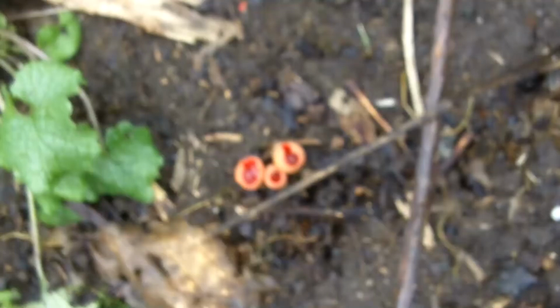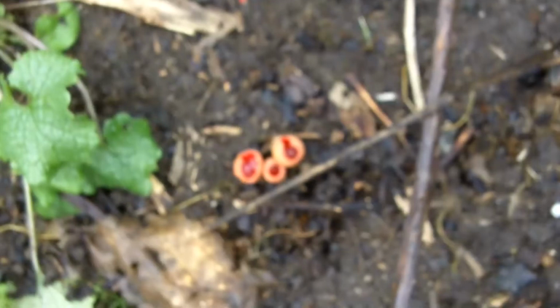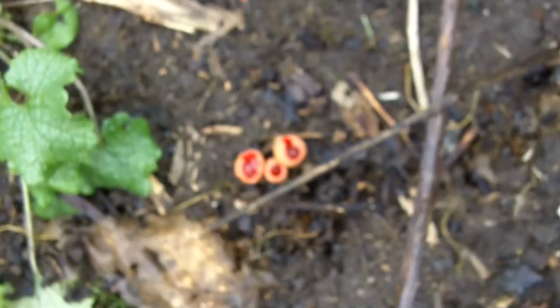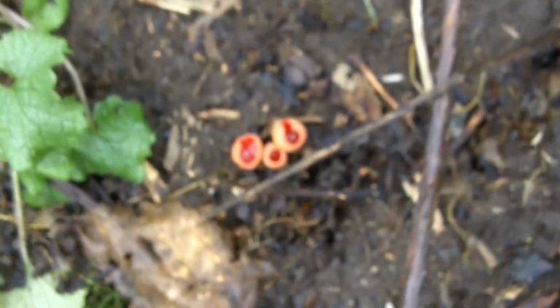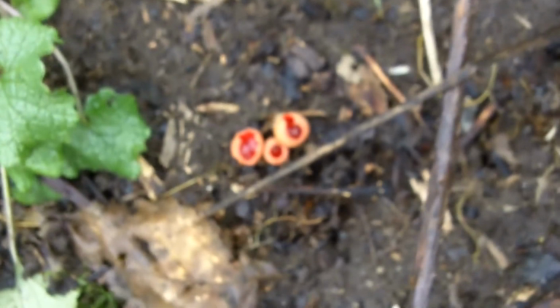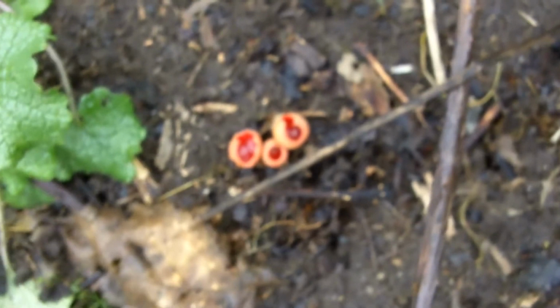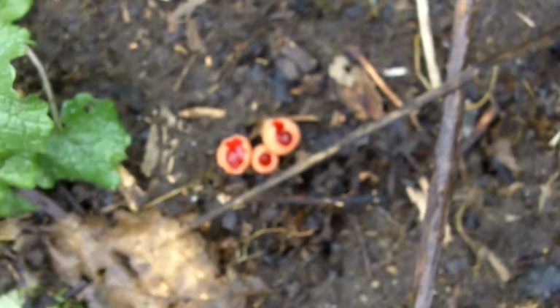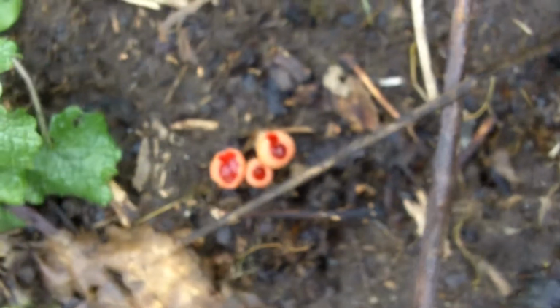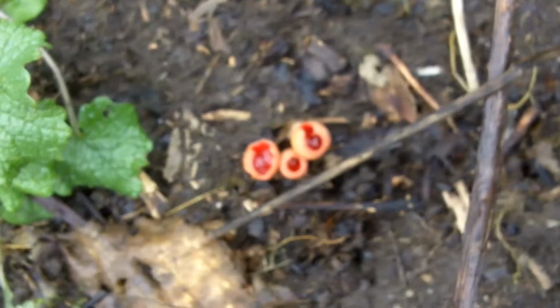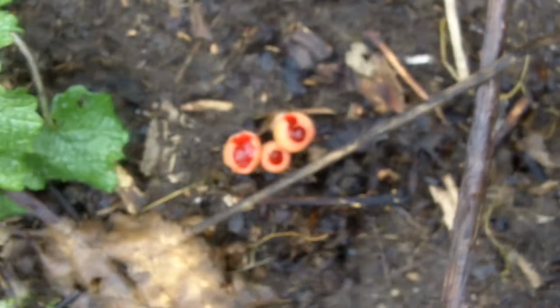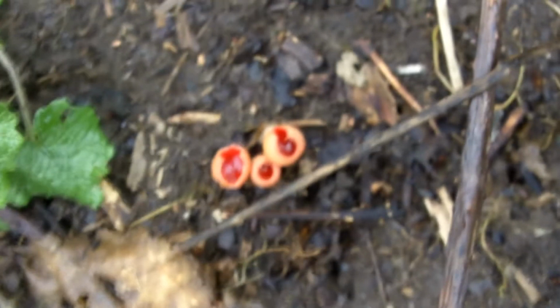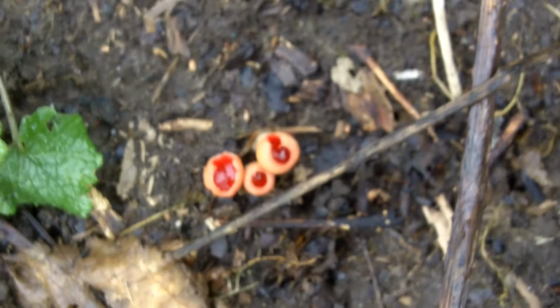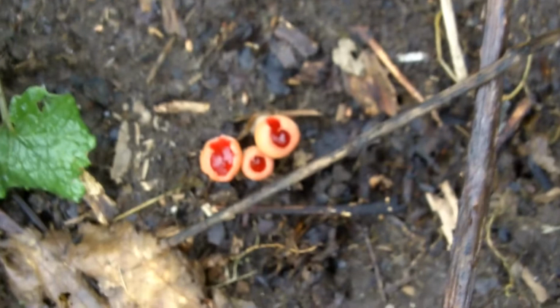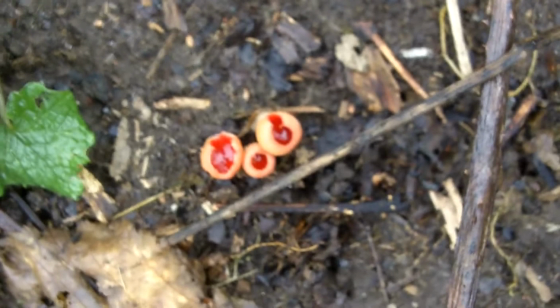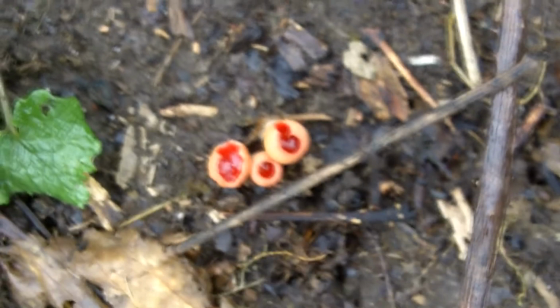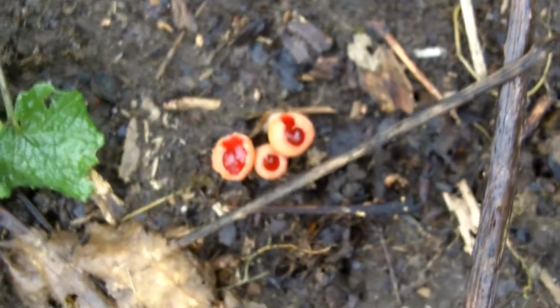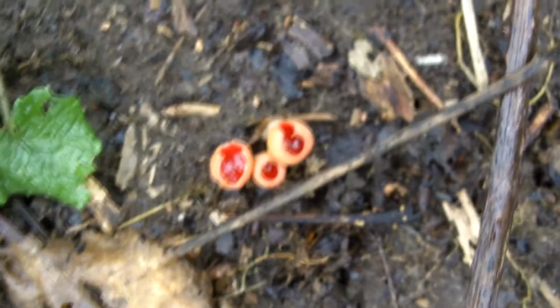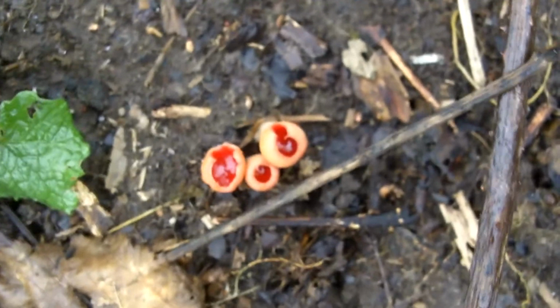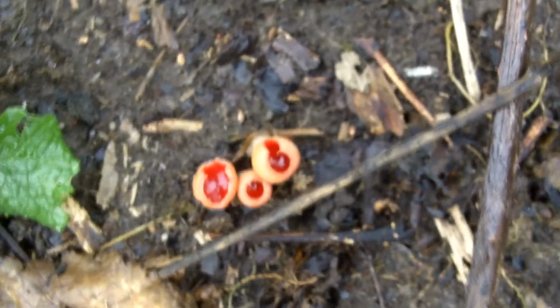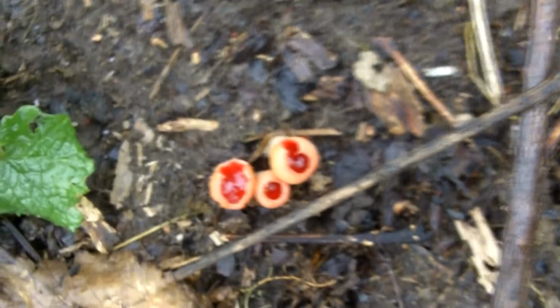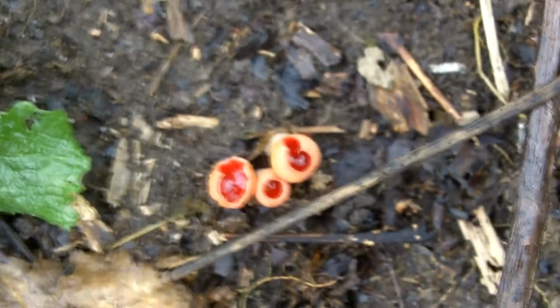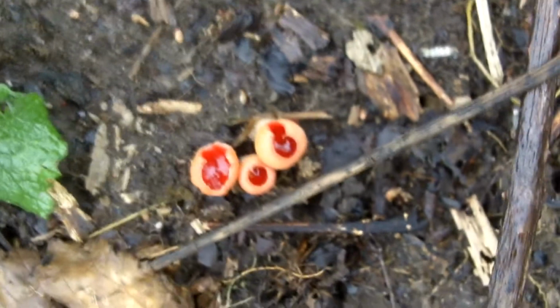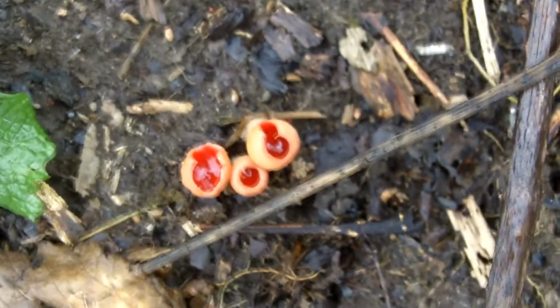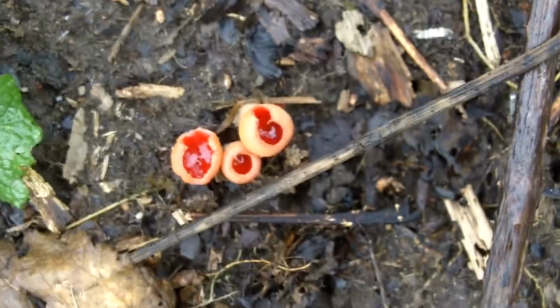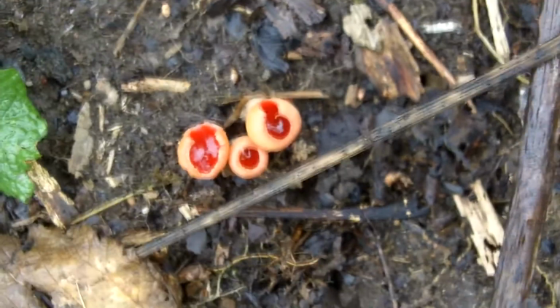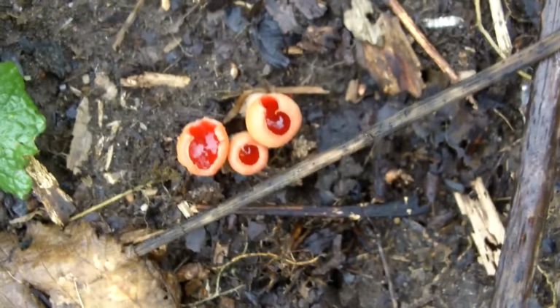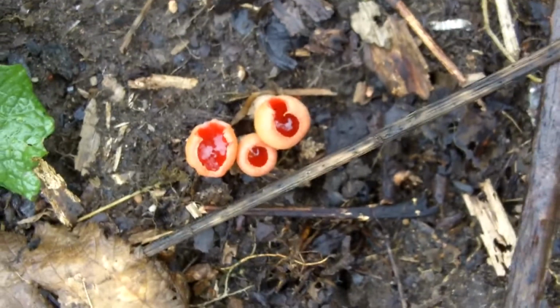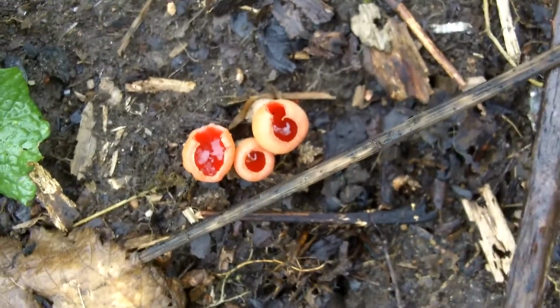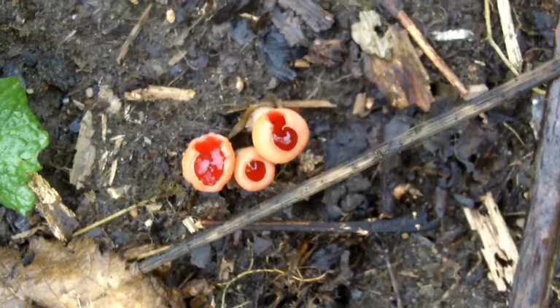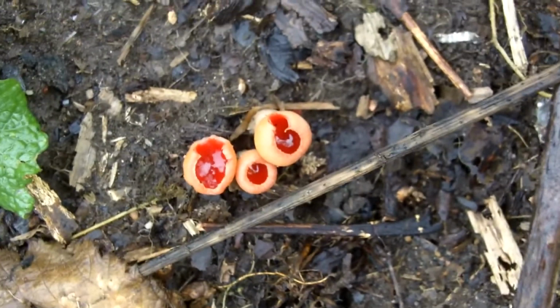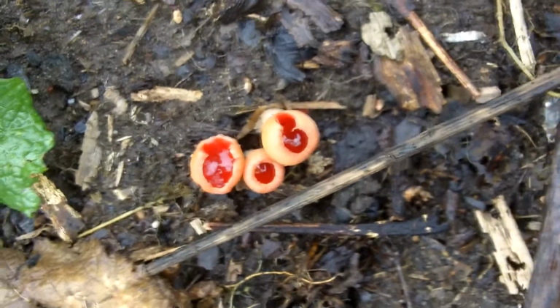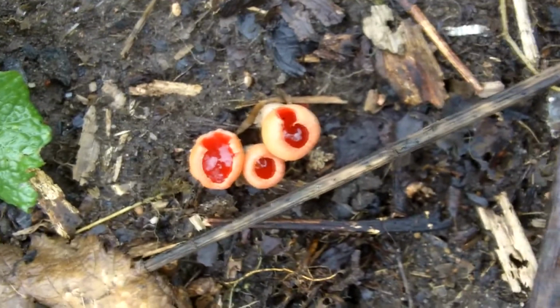Here's some tiny elf cup mushrooms — tiny elf cups full of blood.